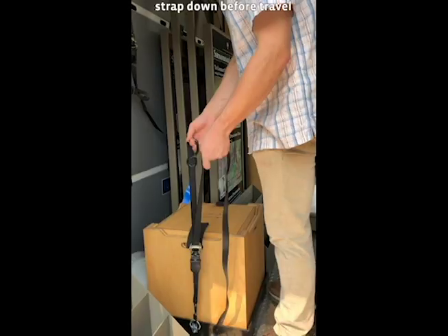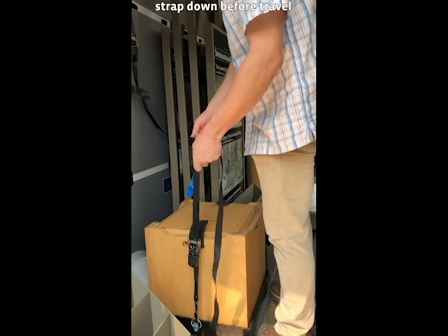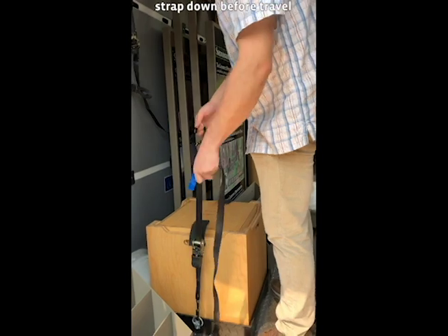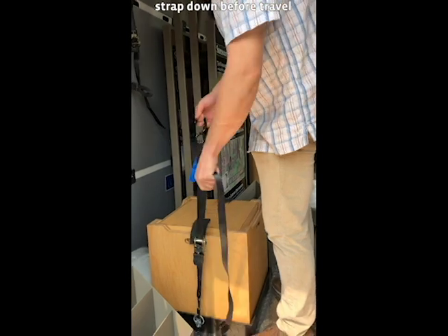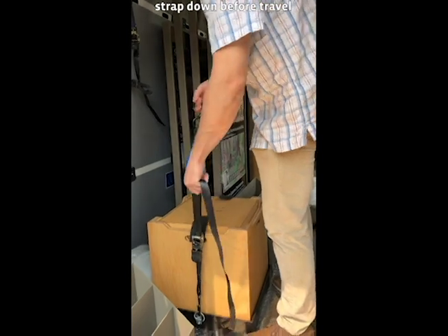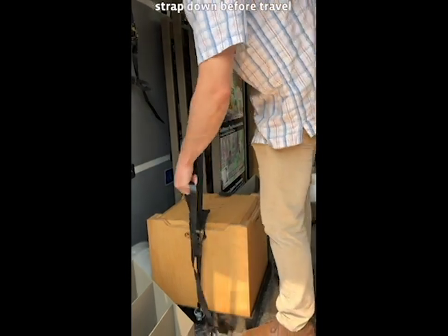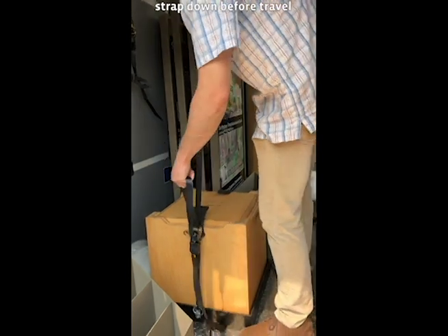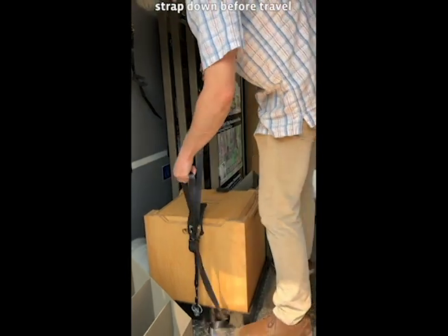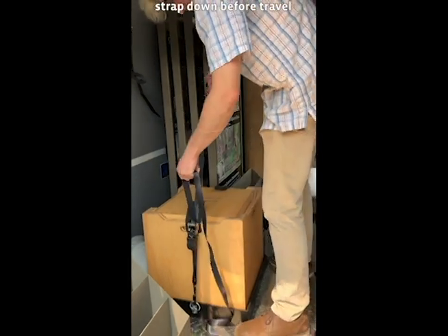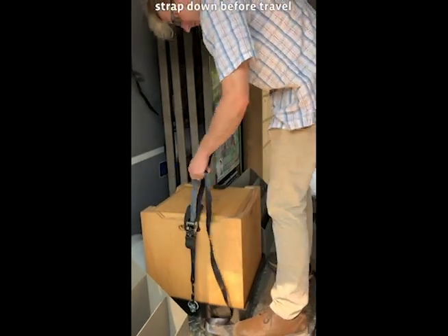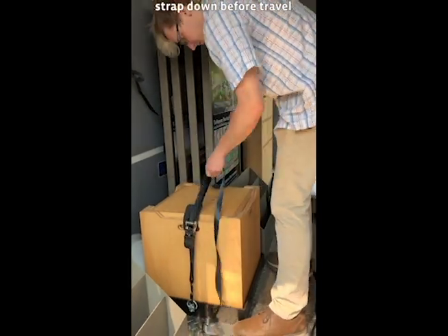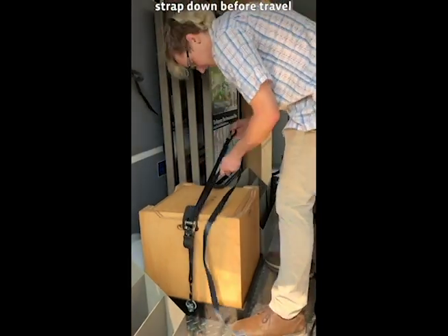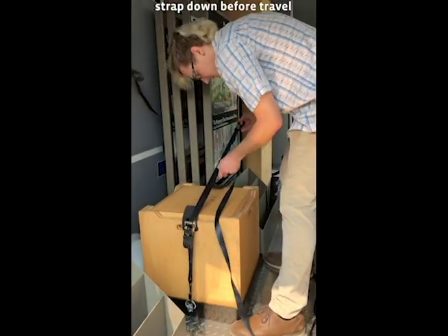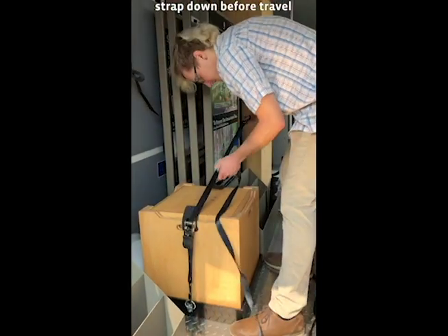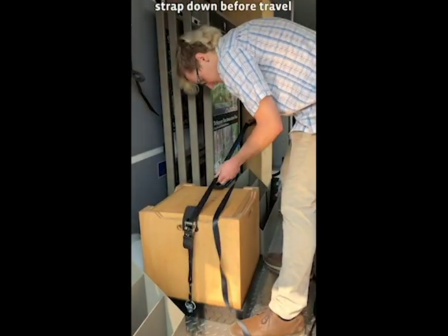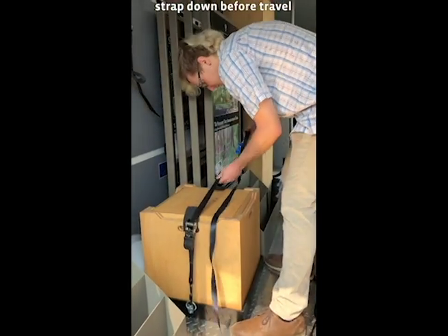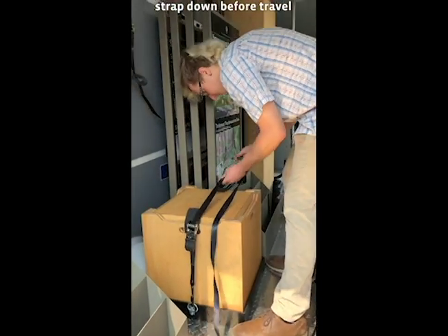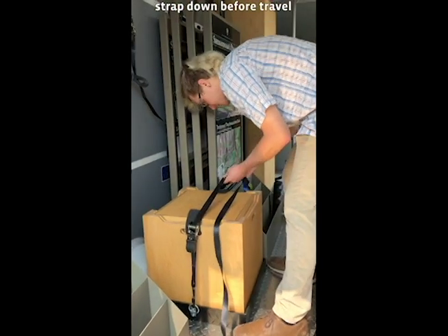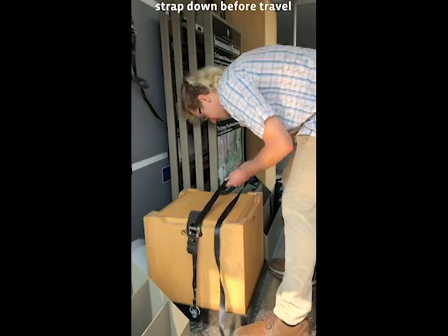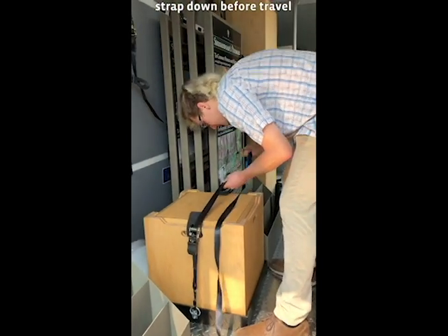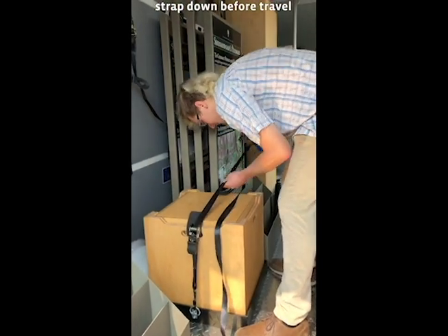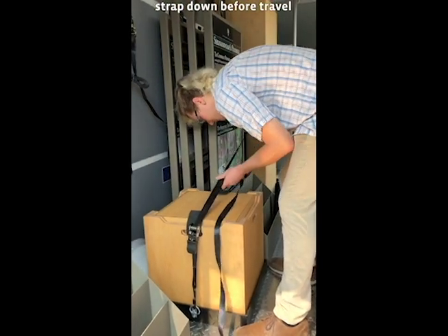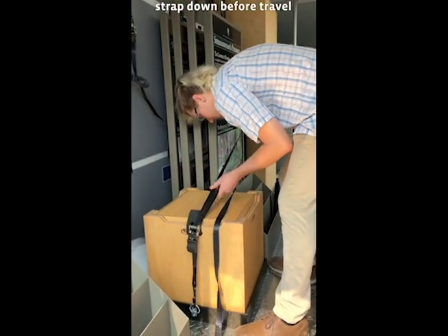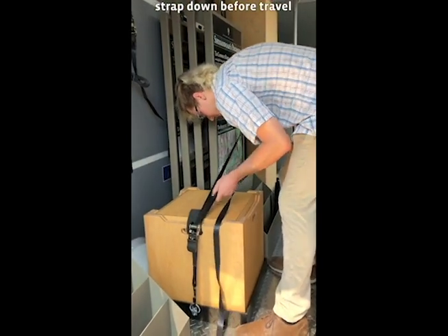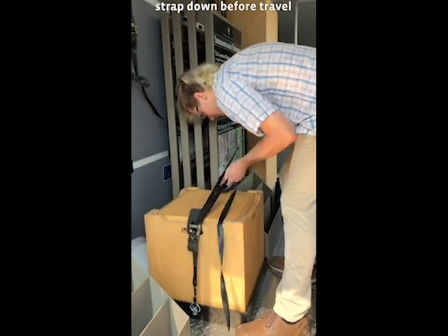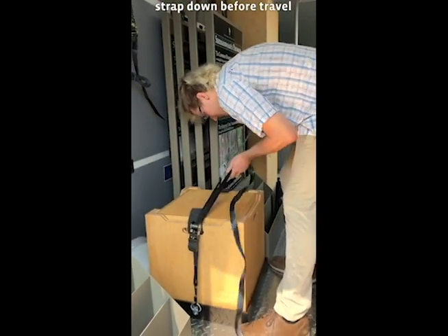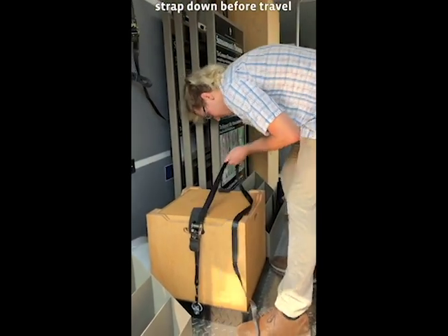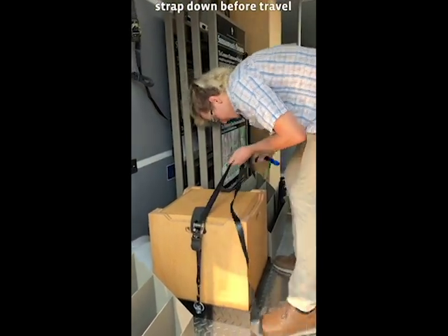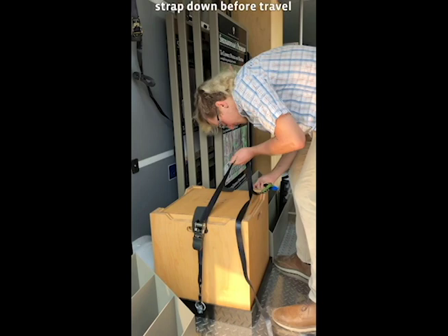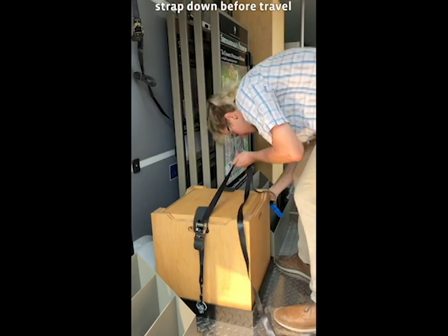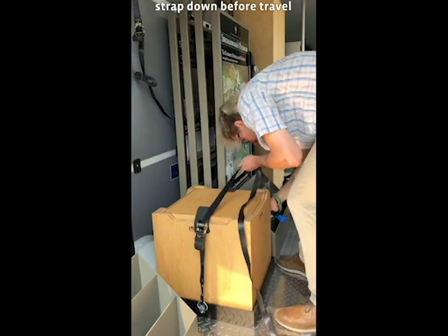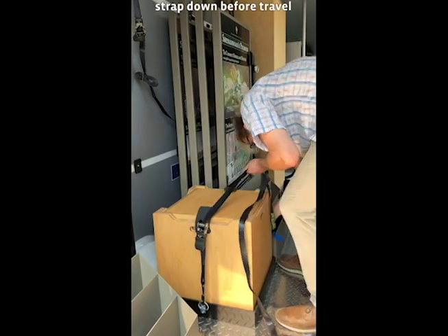You will be retrieving as needed the ratchet straps stowed earlier in the white clear box. Strap down the boxes.